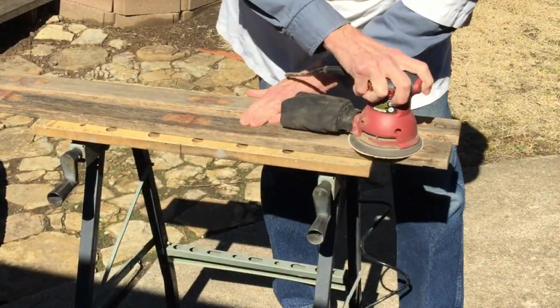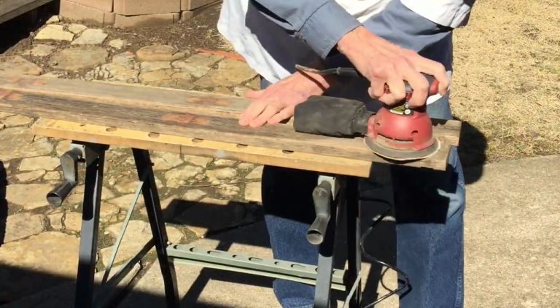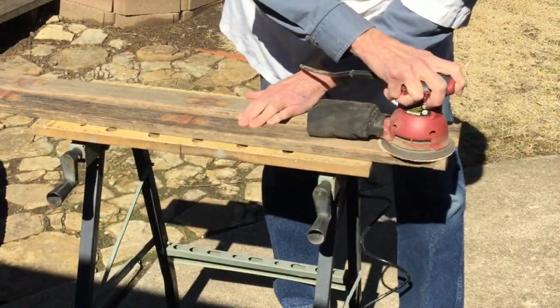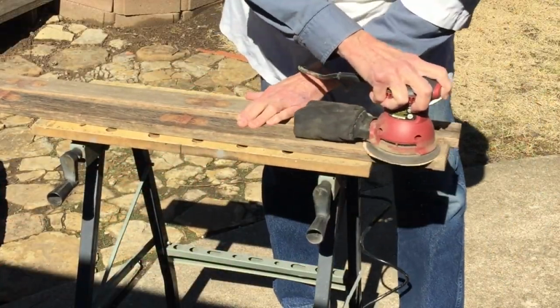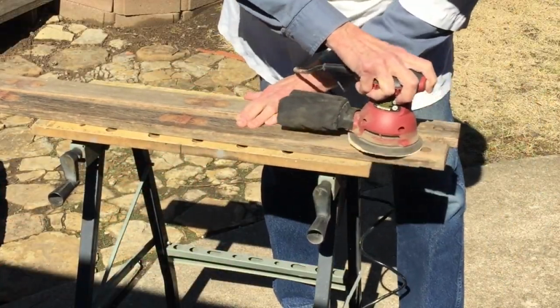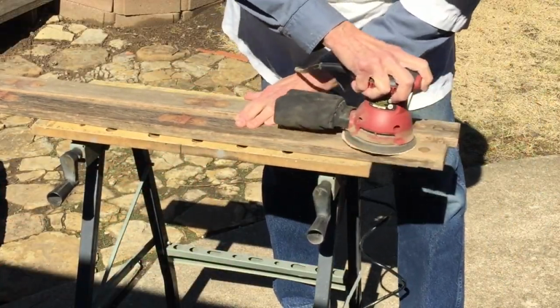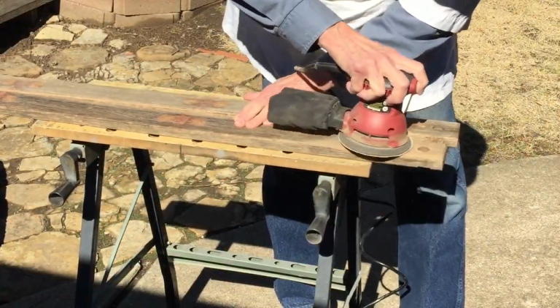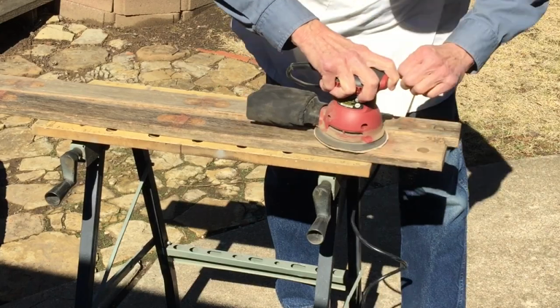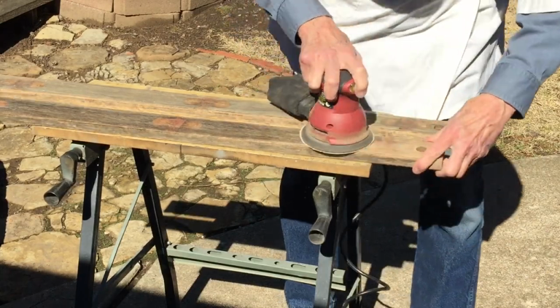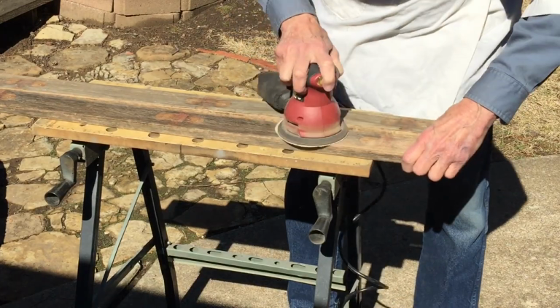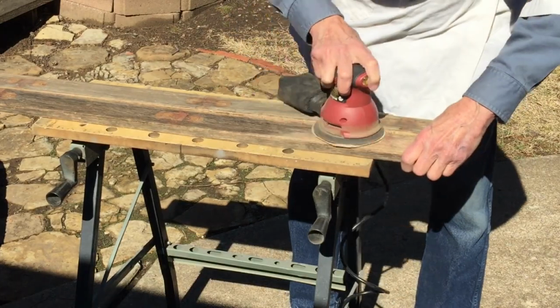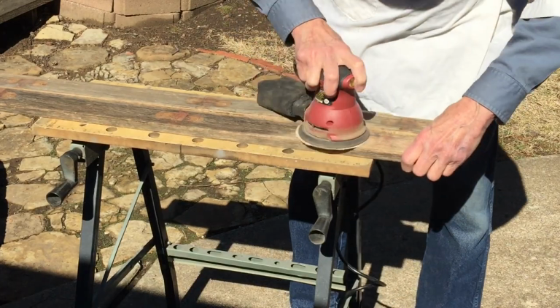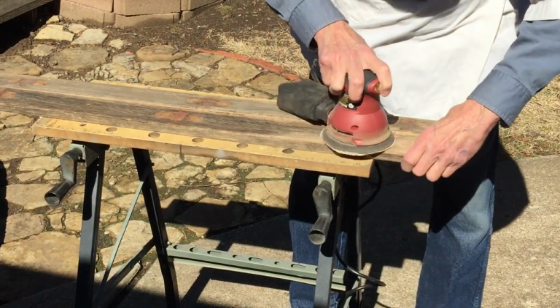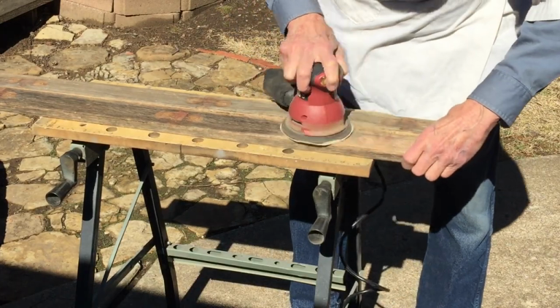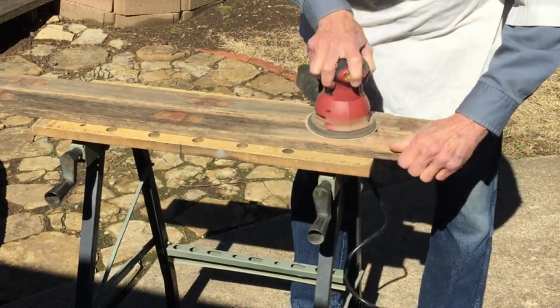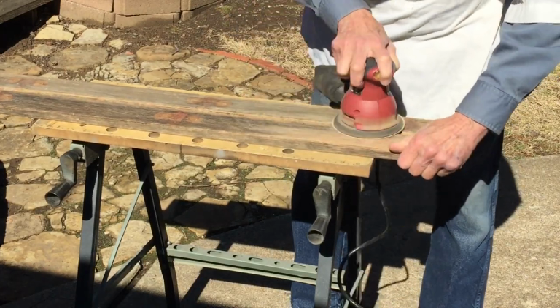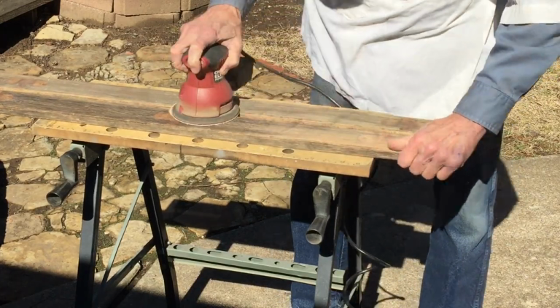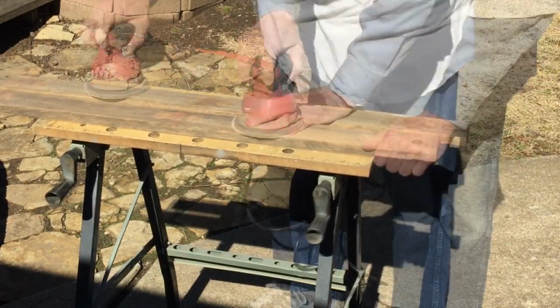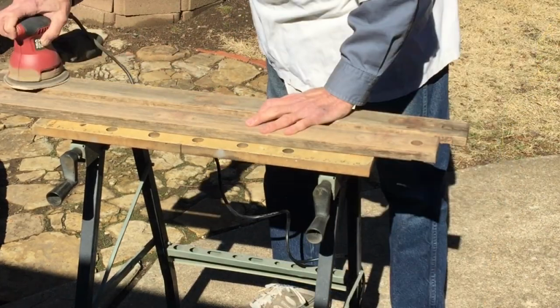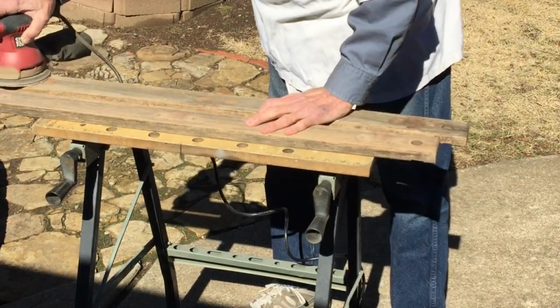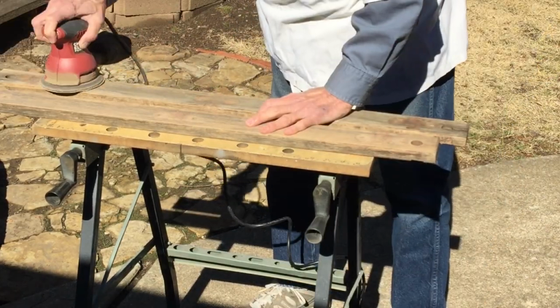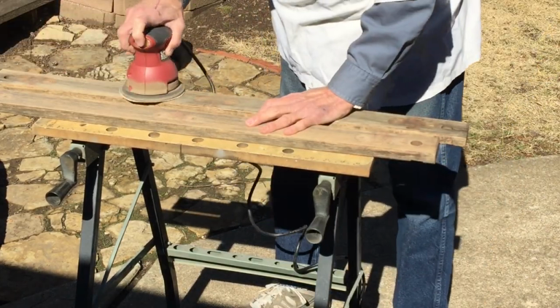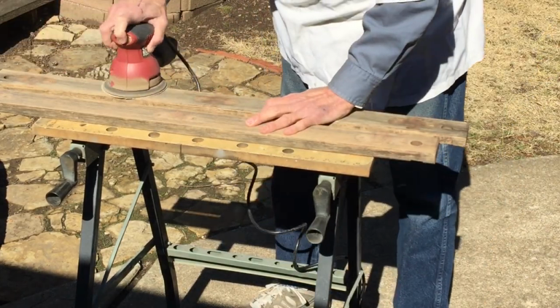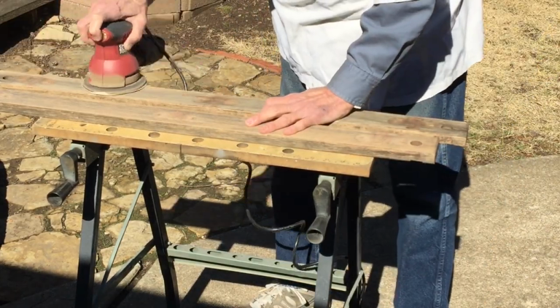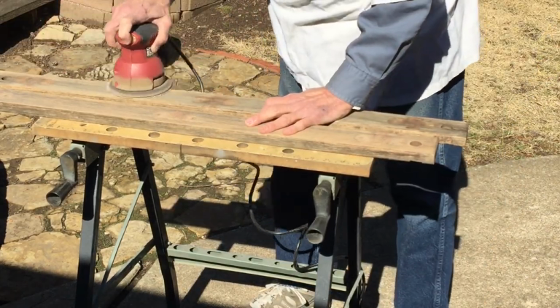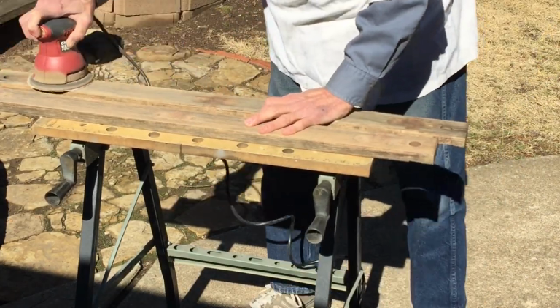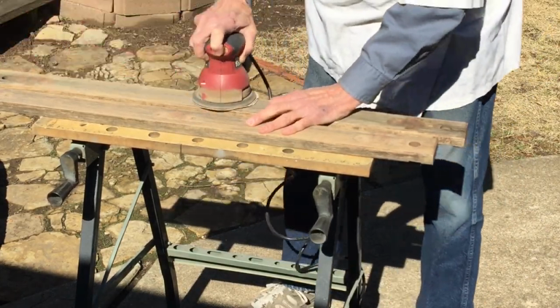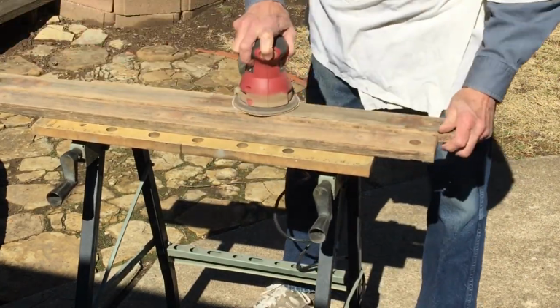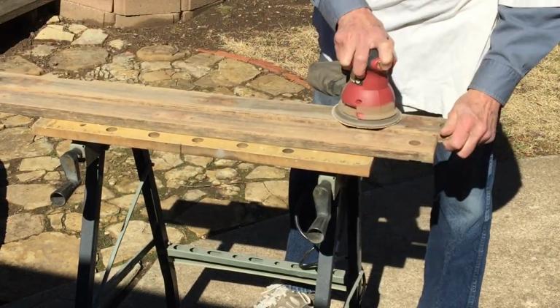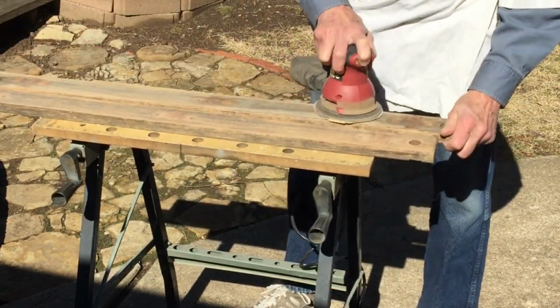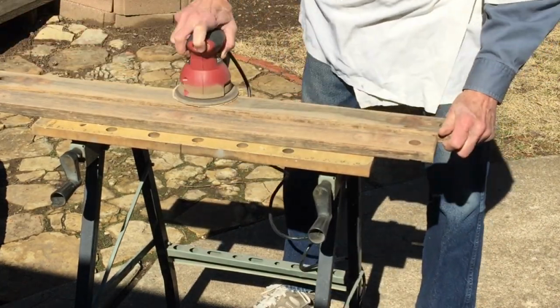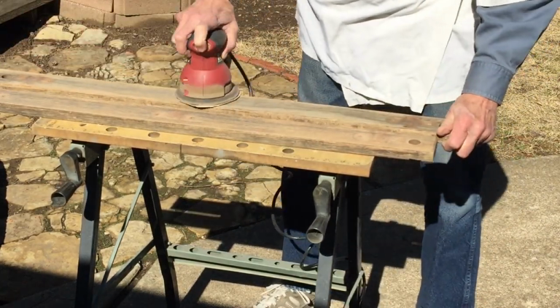I'm going to work with the orbital palm sander here to try to get as much of the old paint off as possible.